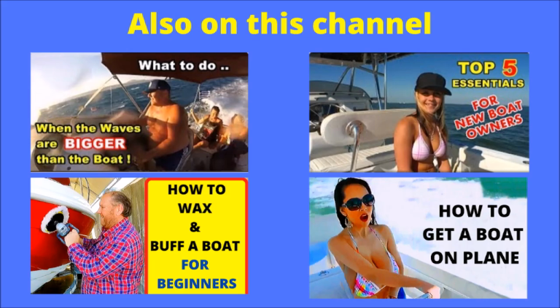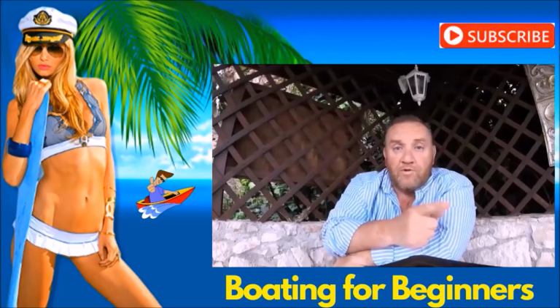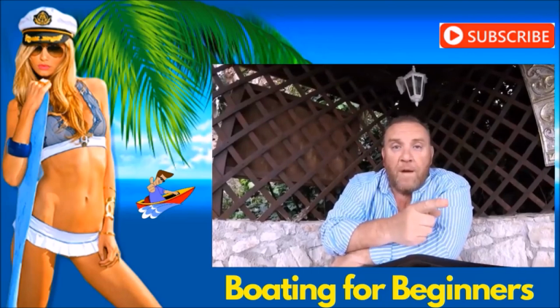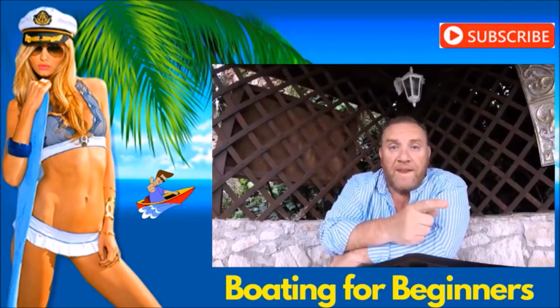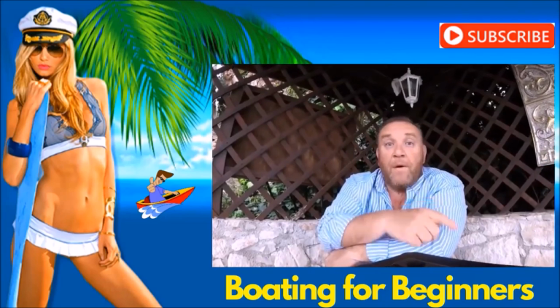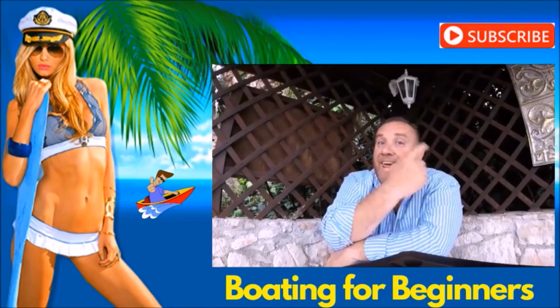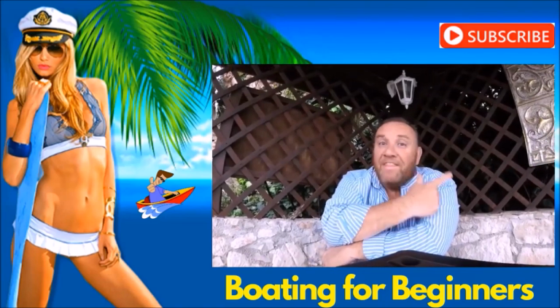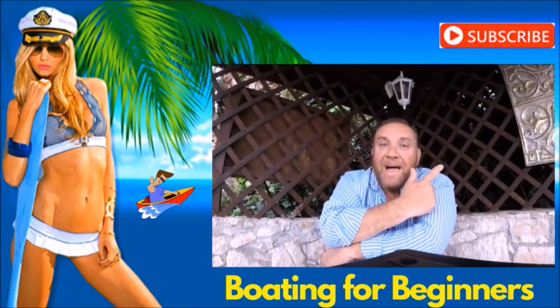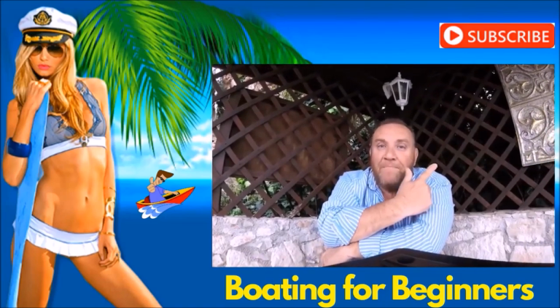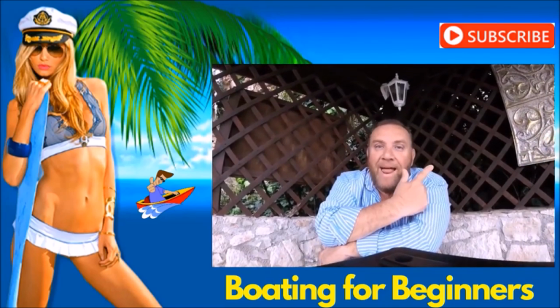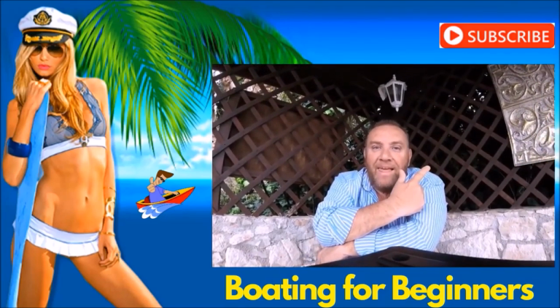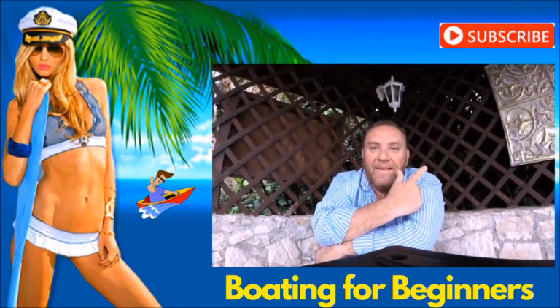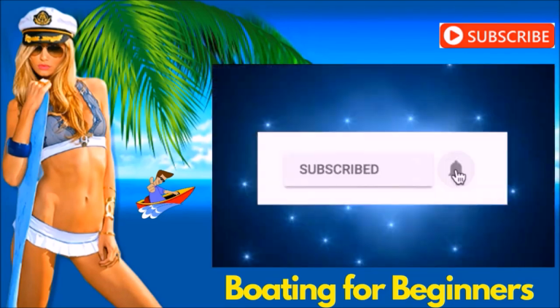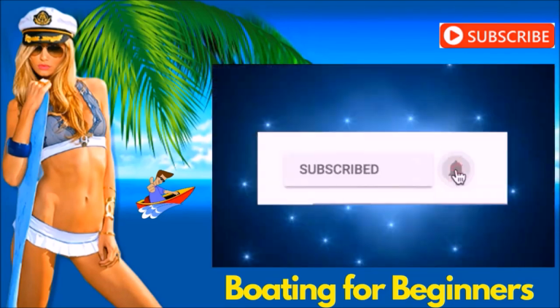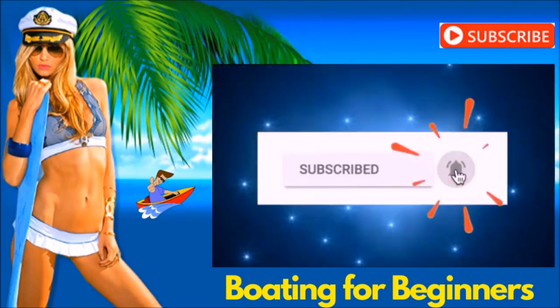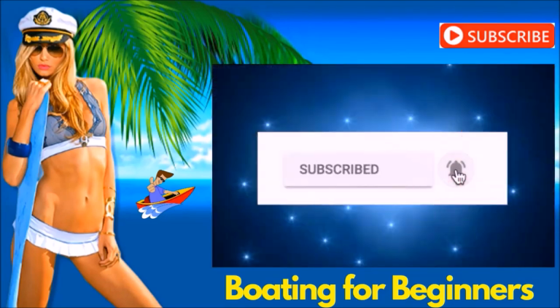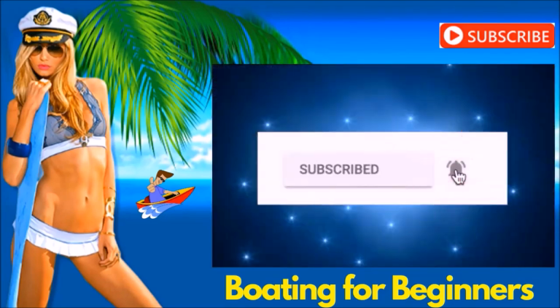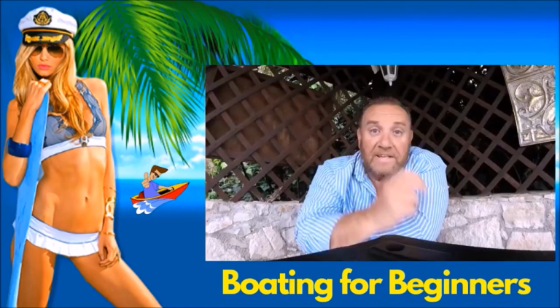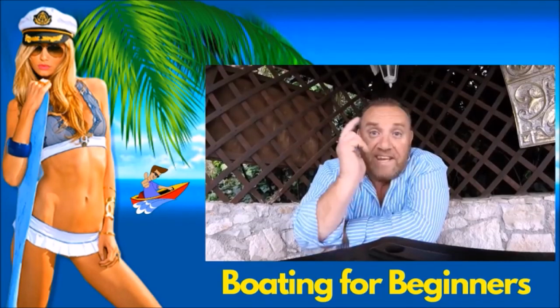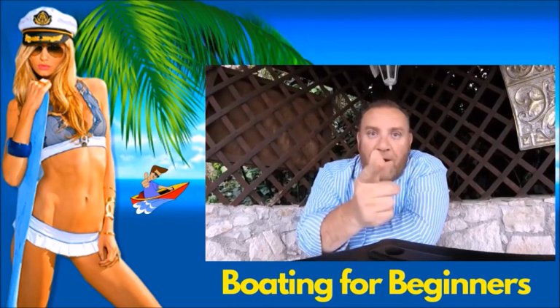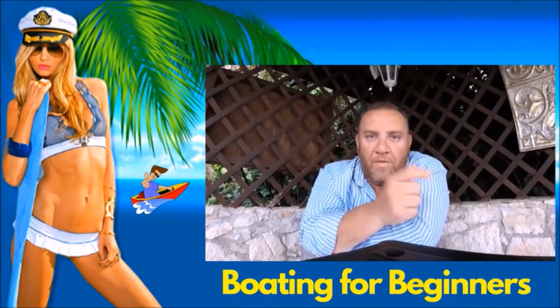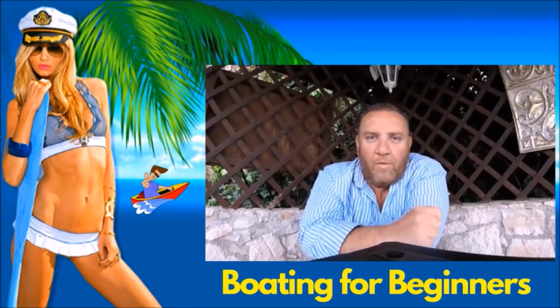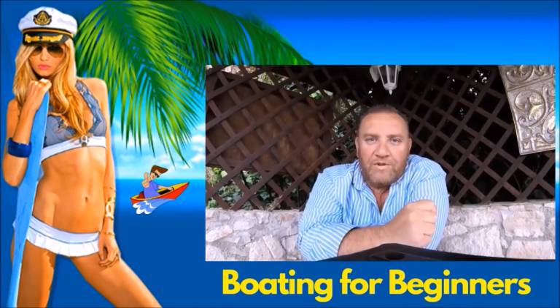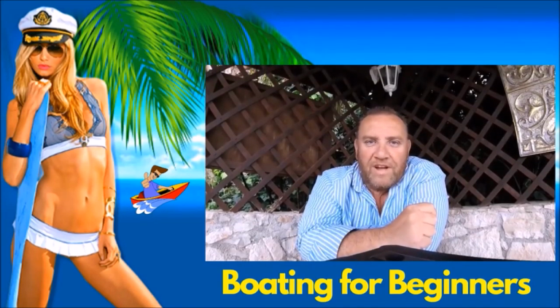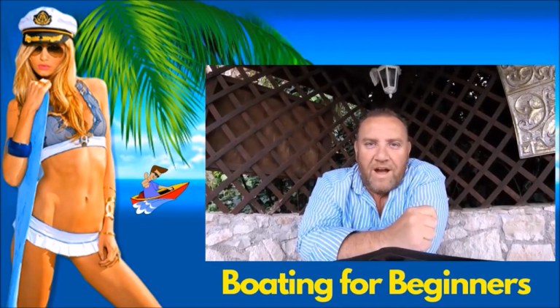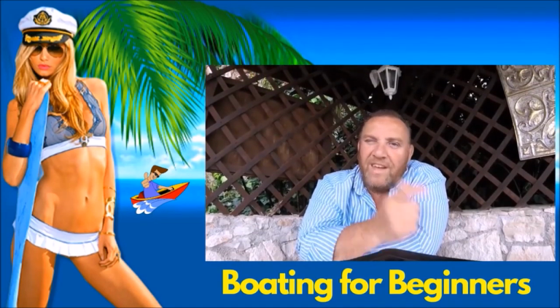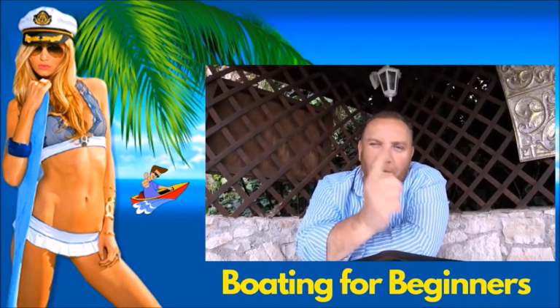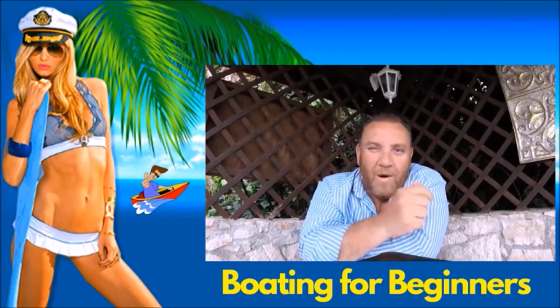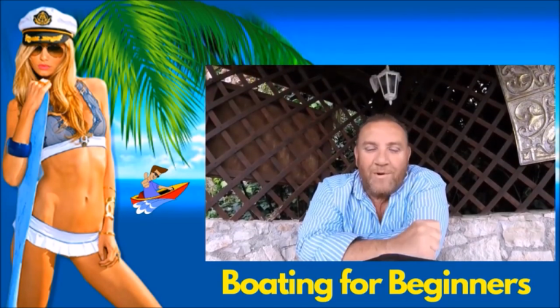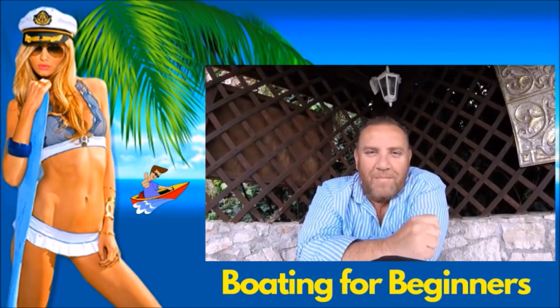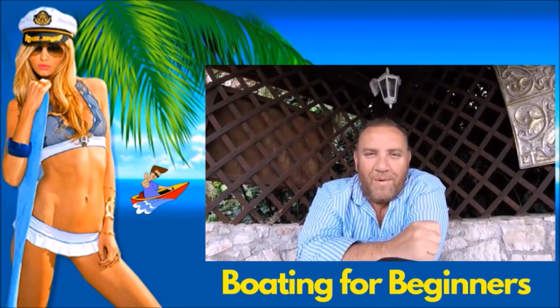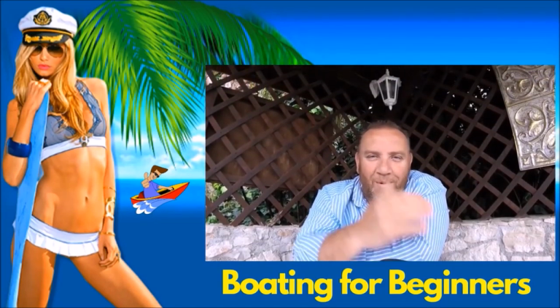Subscribe now and hit that bell. See you out on the water, guys, and welcome aboard.